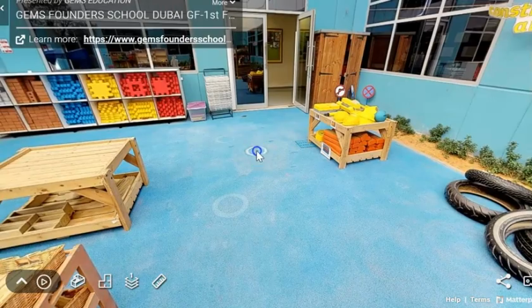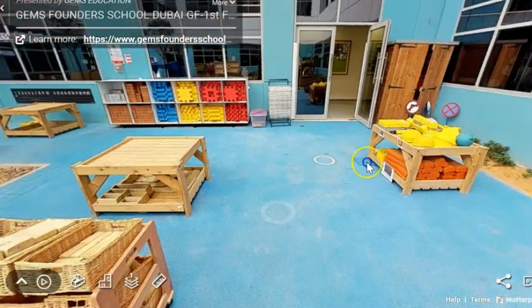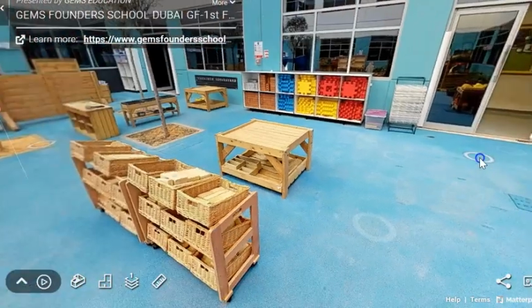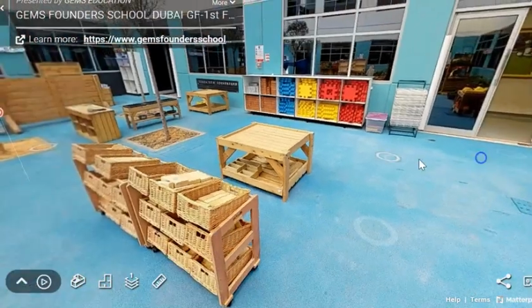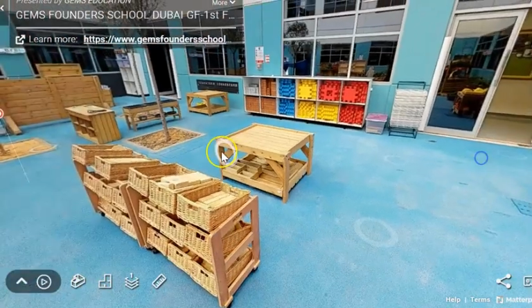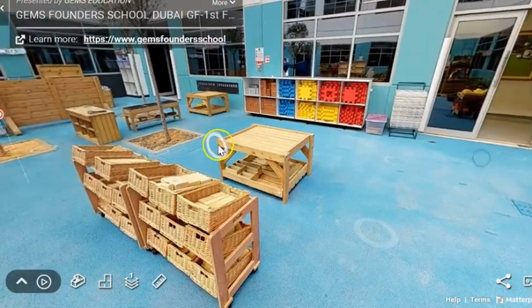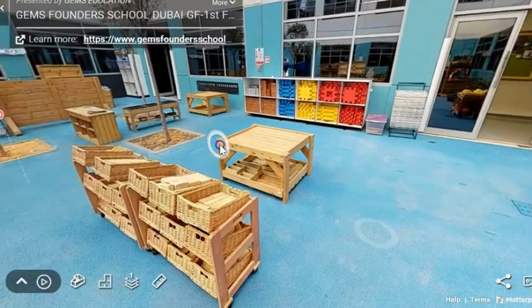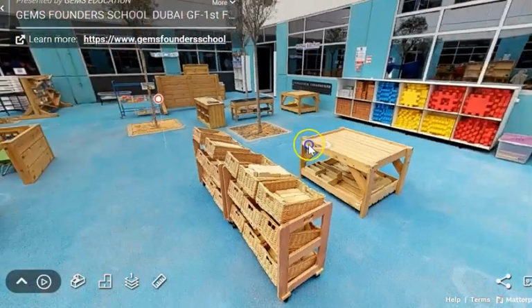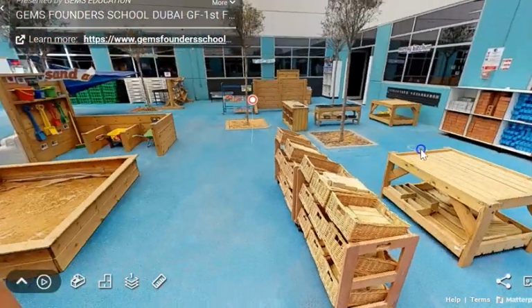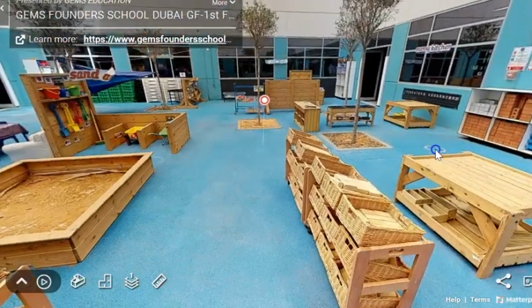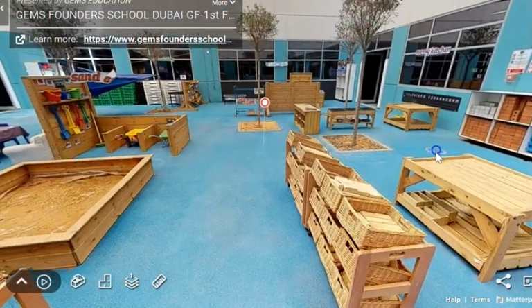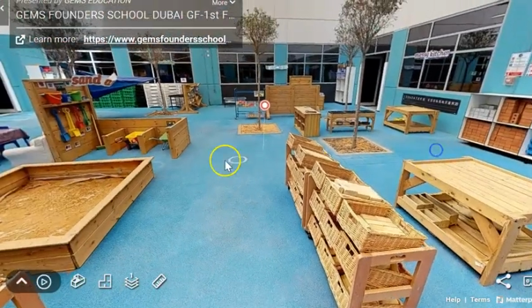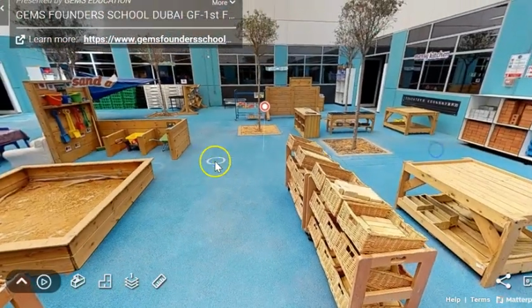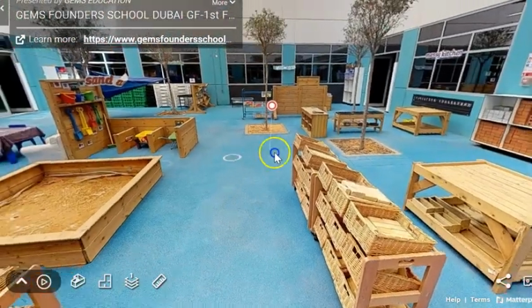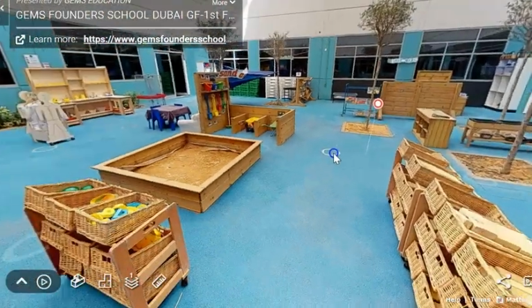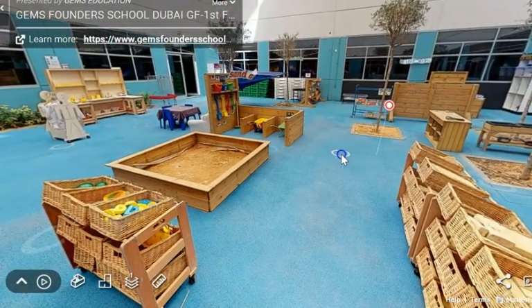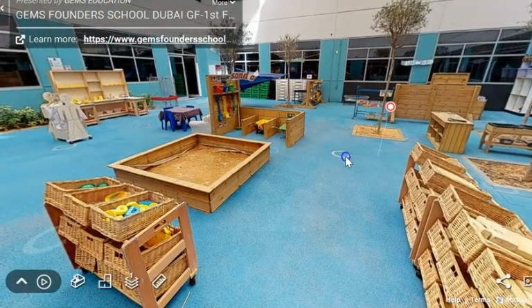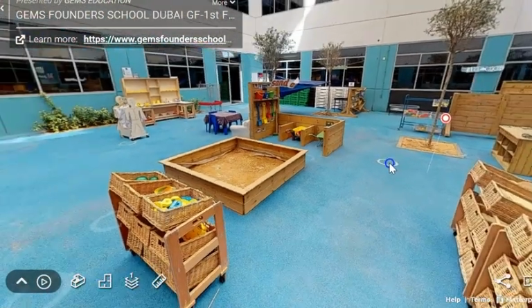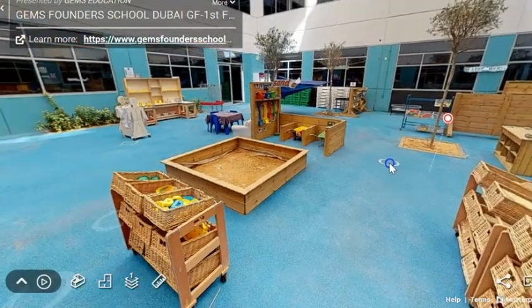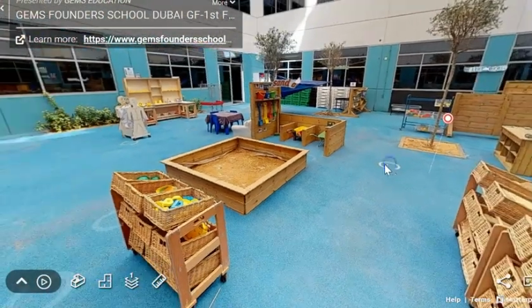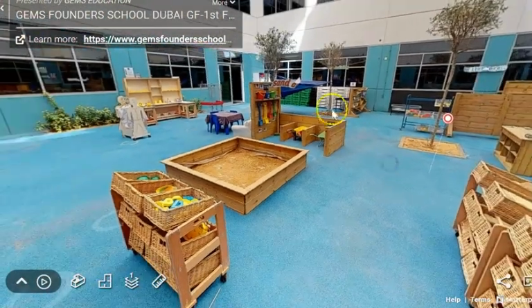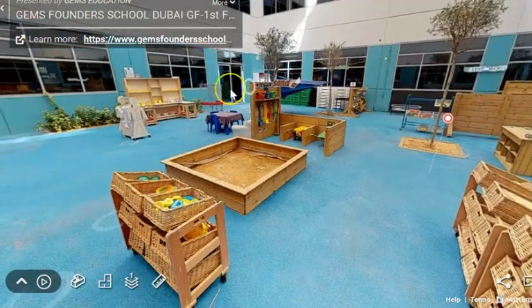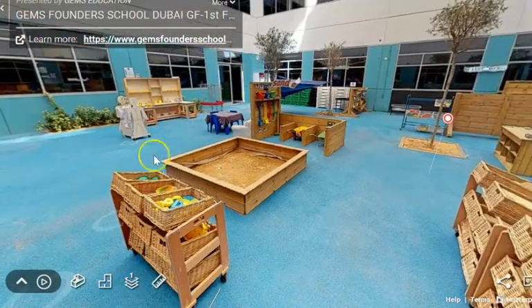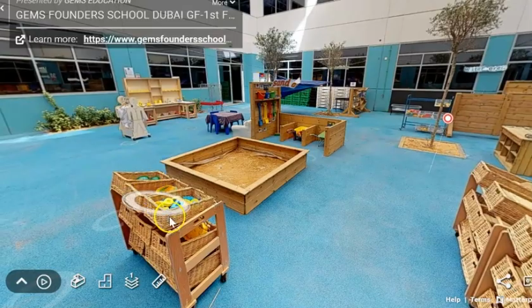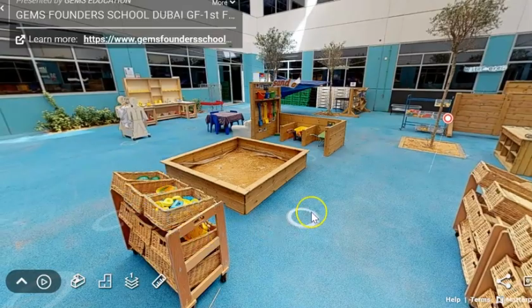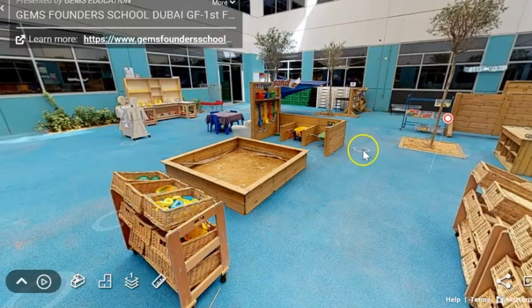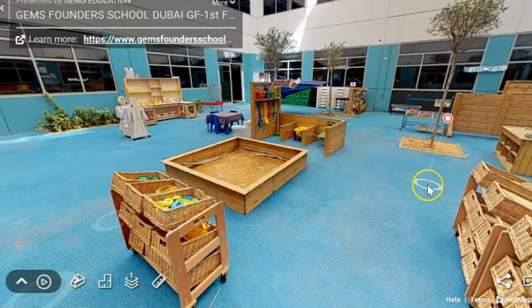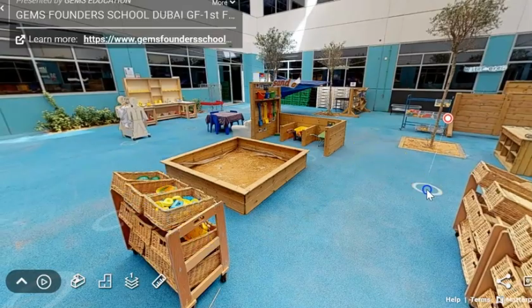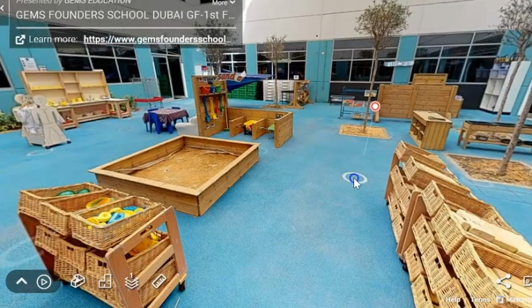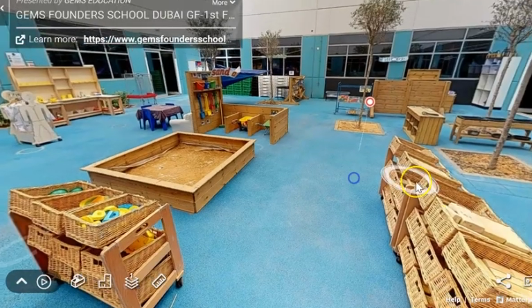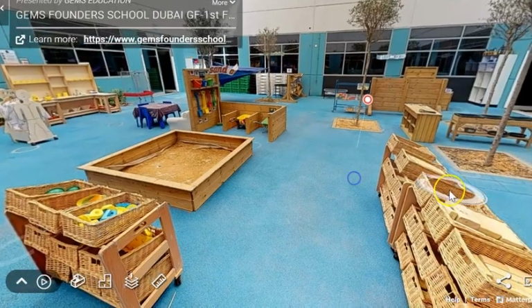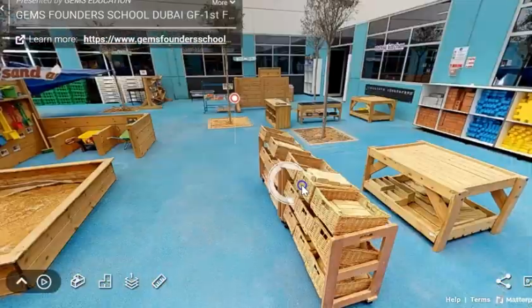So every day you'll get a chance to come into the courtyard and play in the different areas.